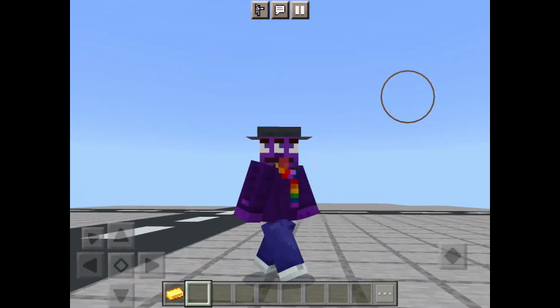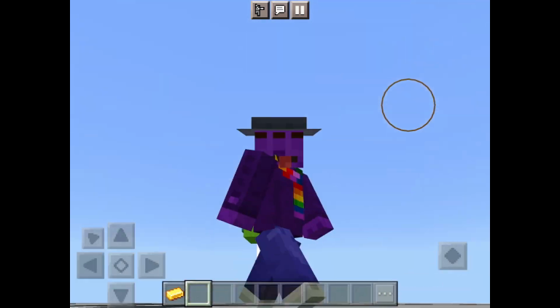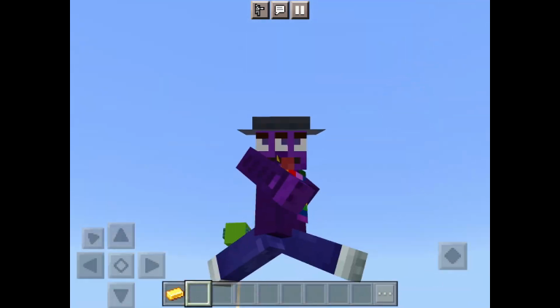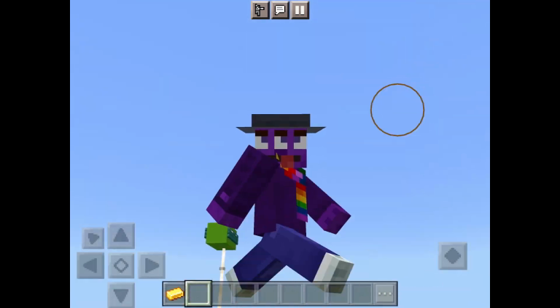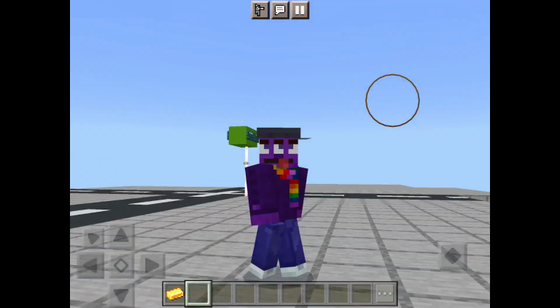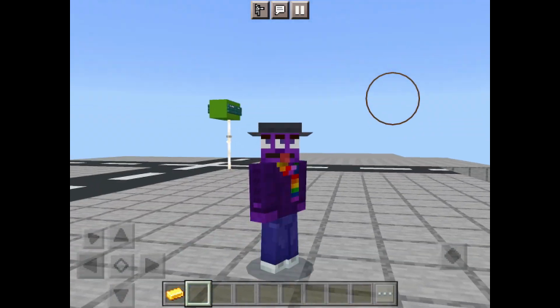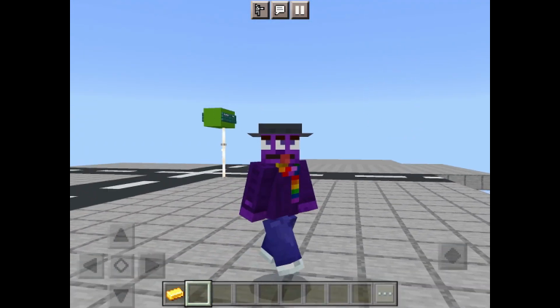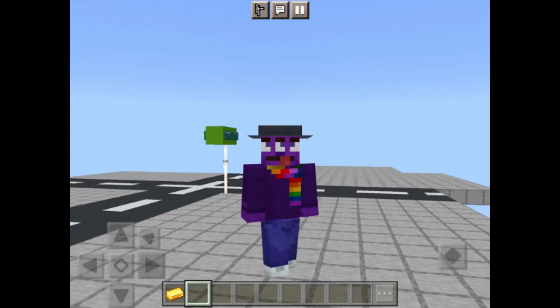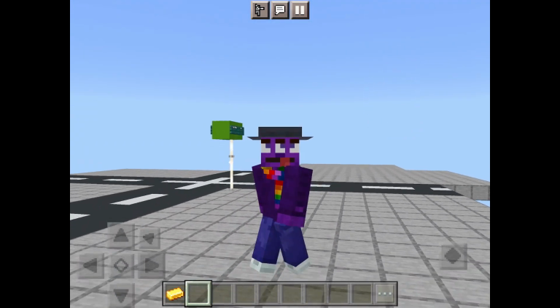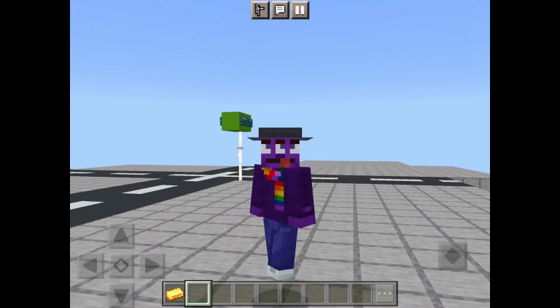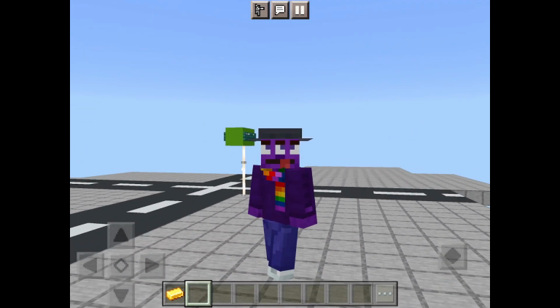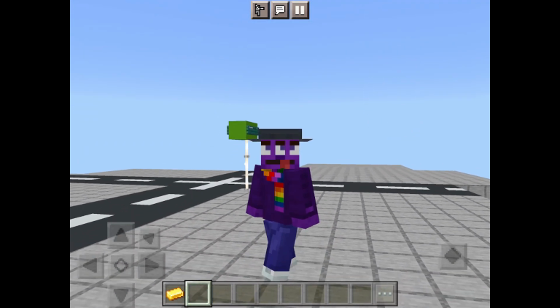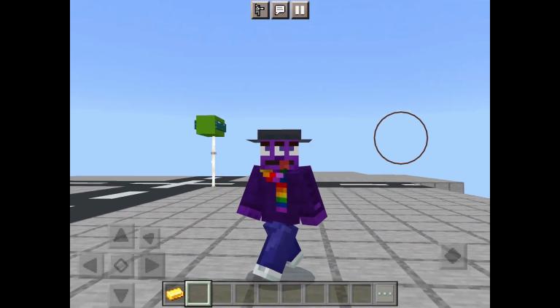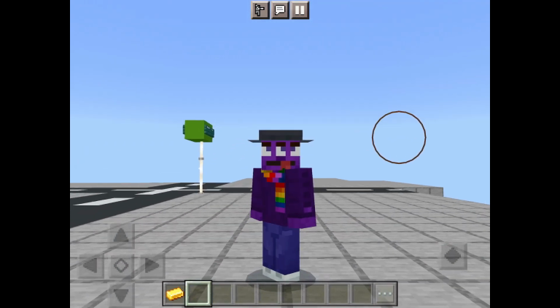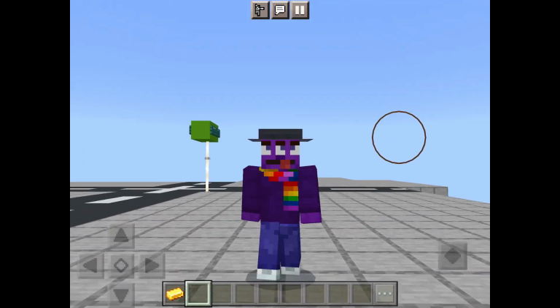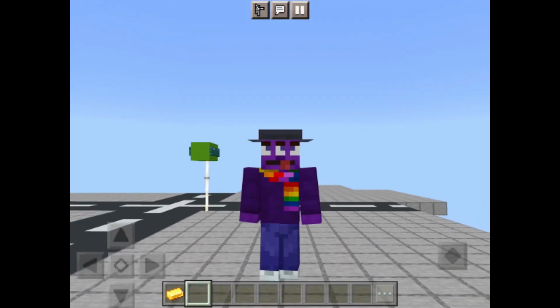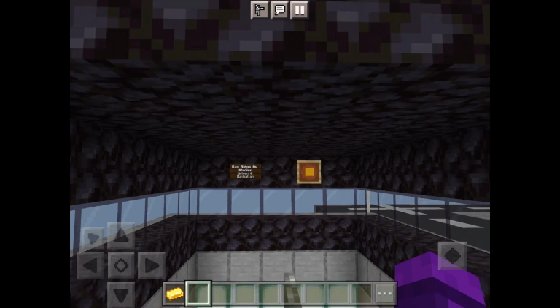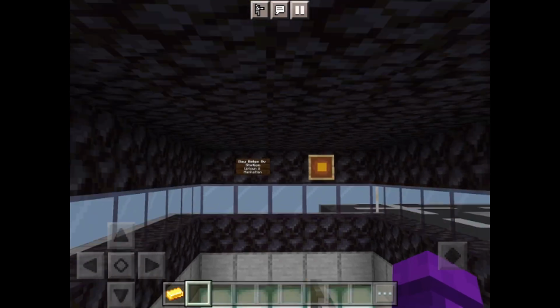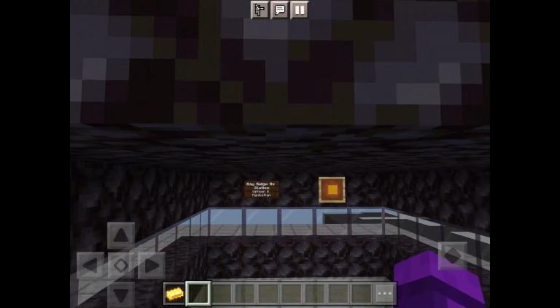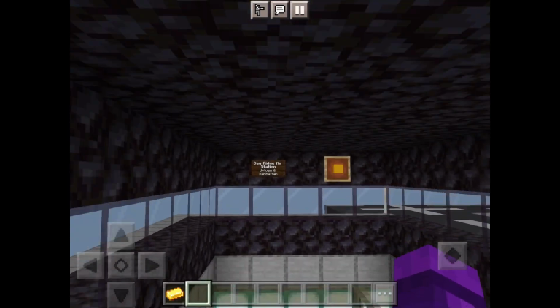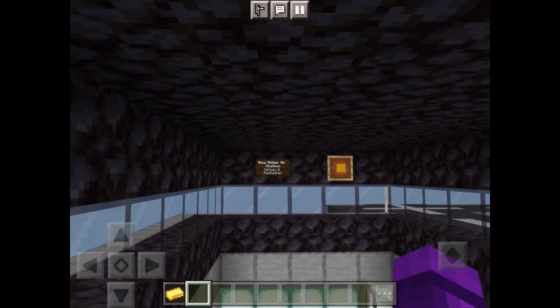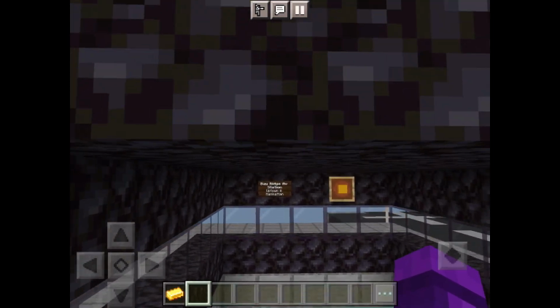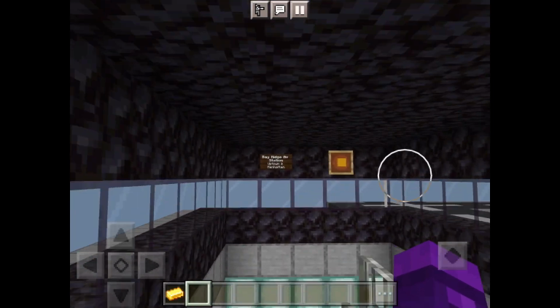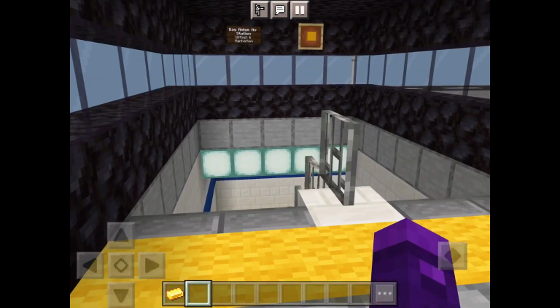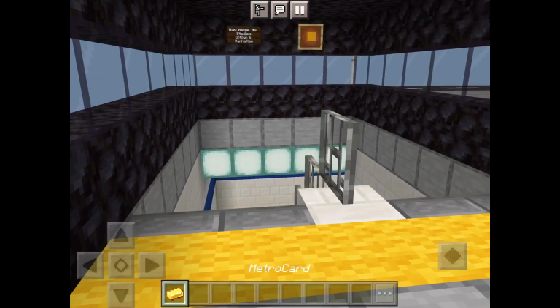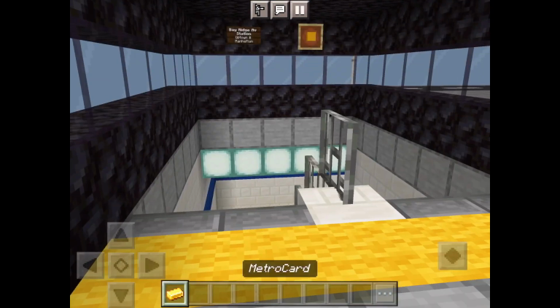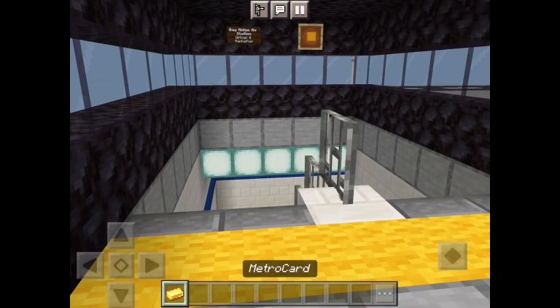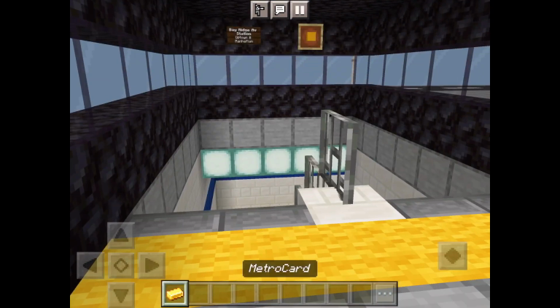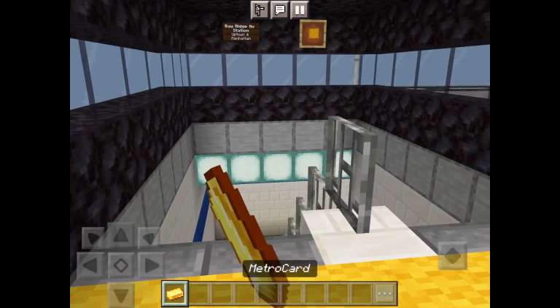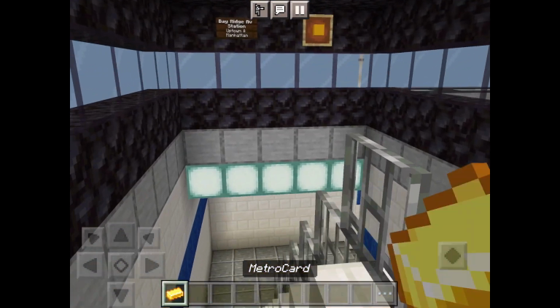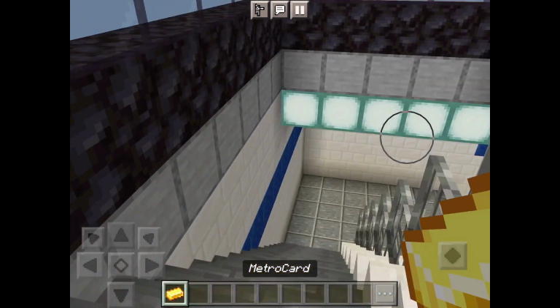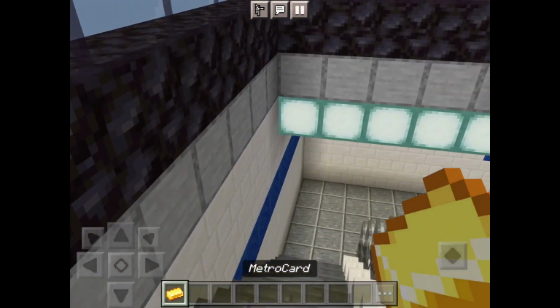Okay, so enough talking. Let's just get started with the video. So here's the Bay Ridge Avenue subway station. Let's go in.